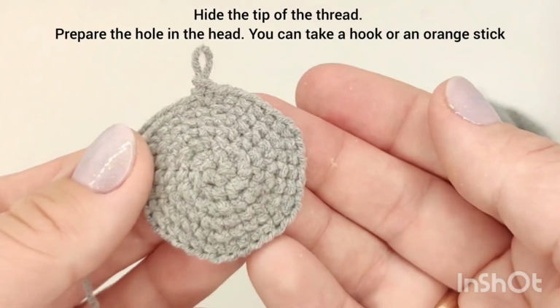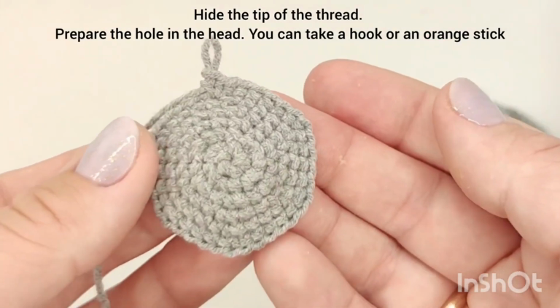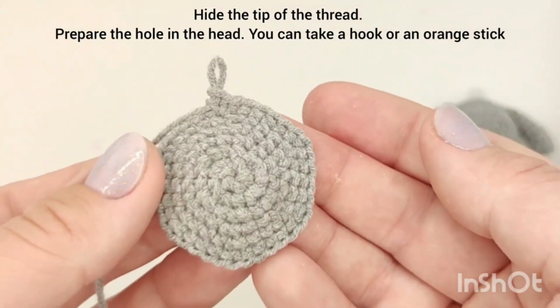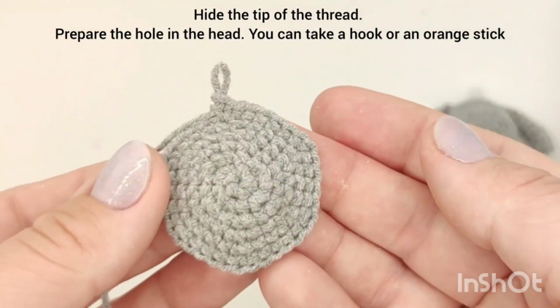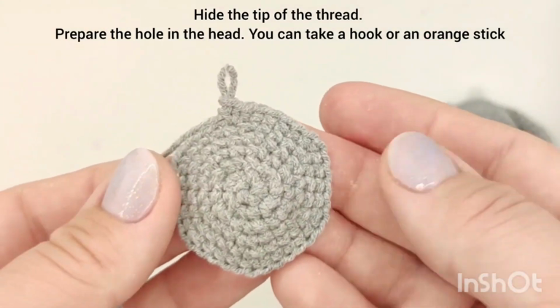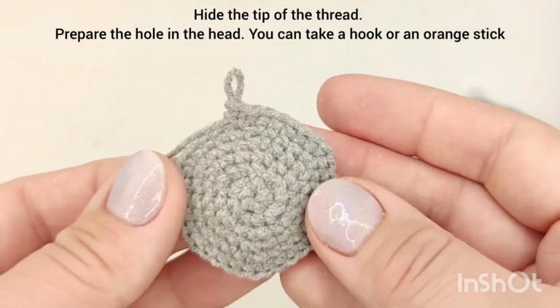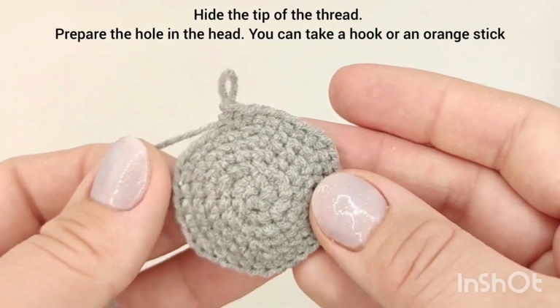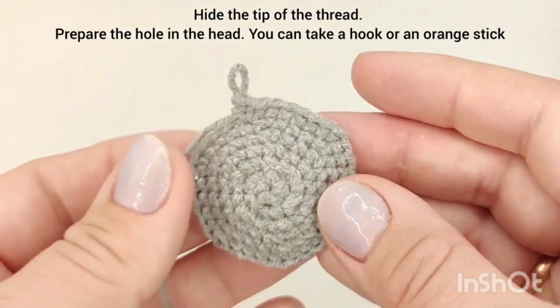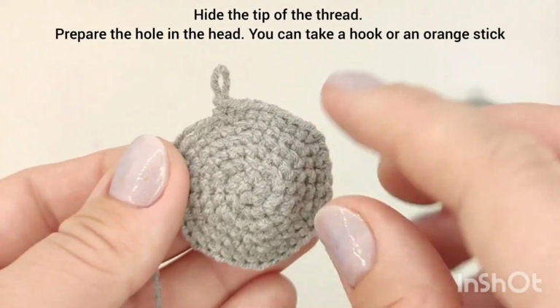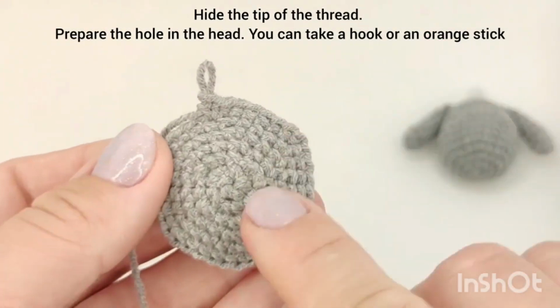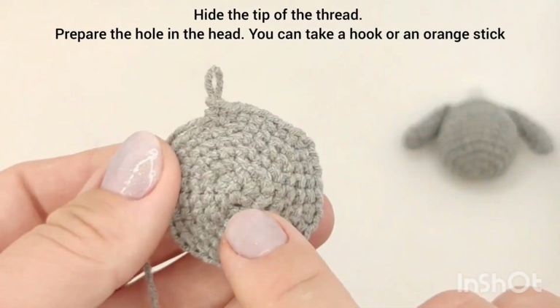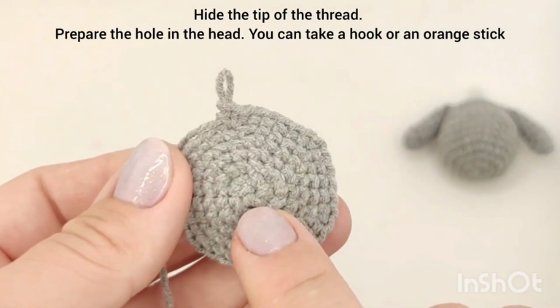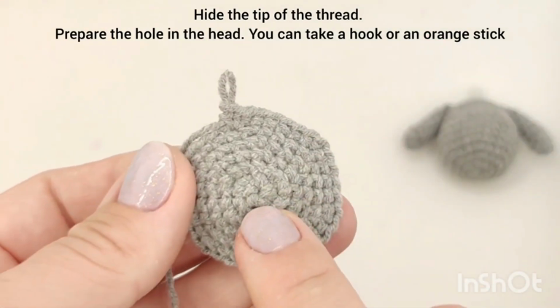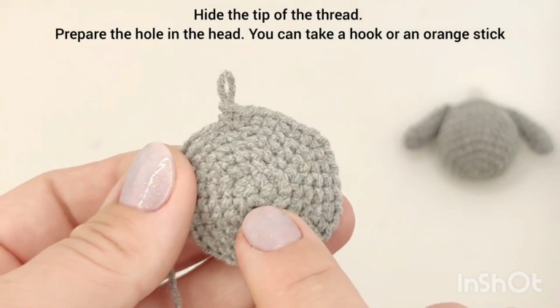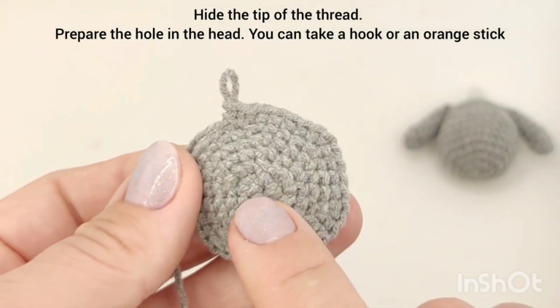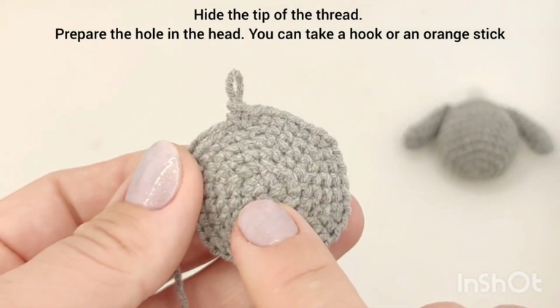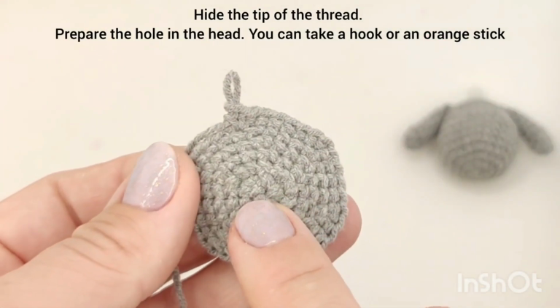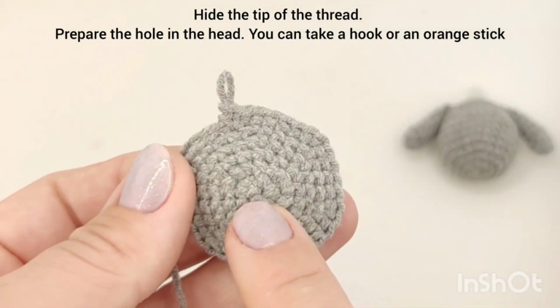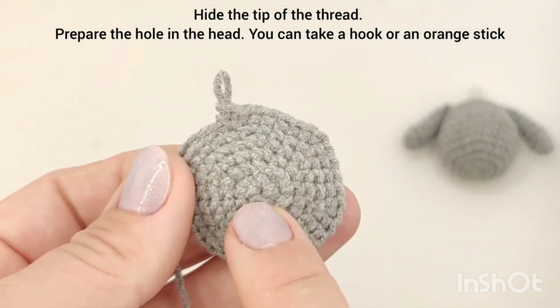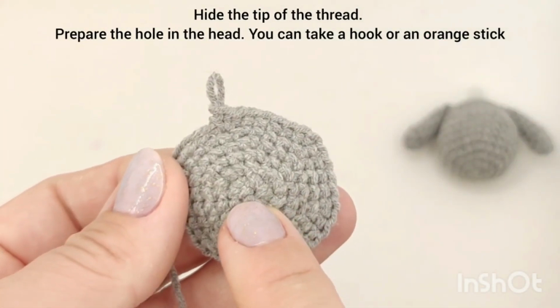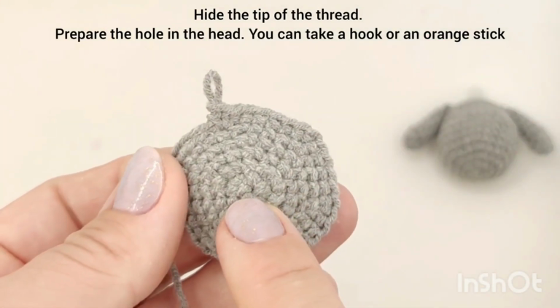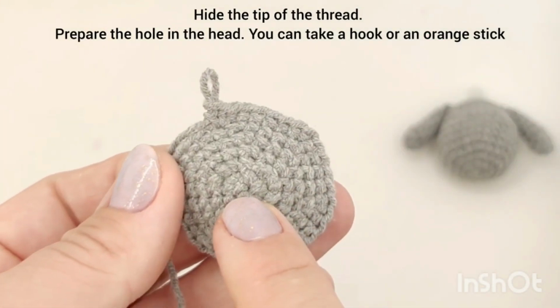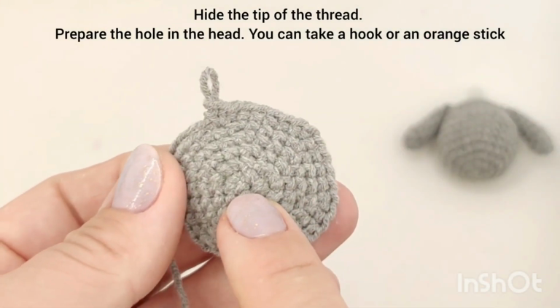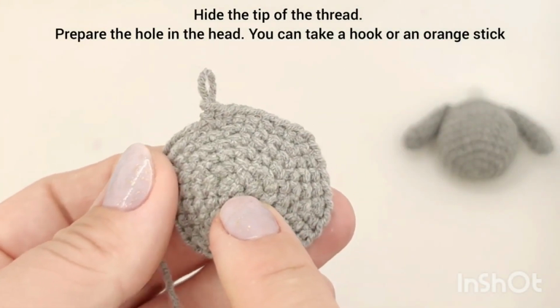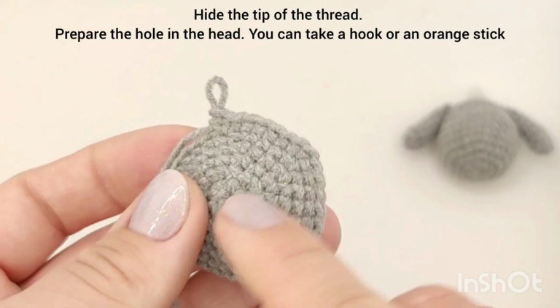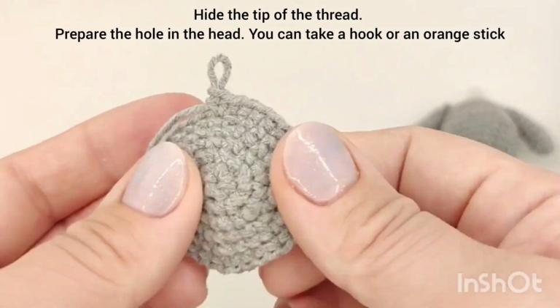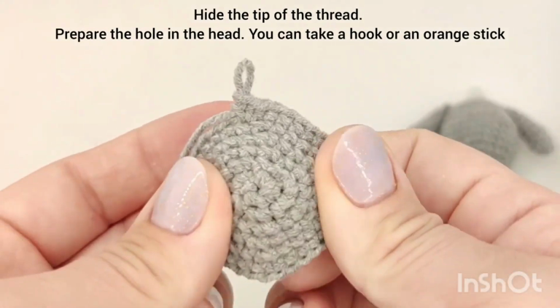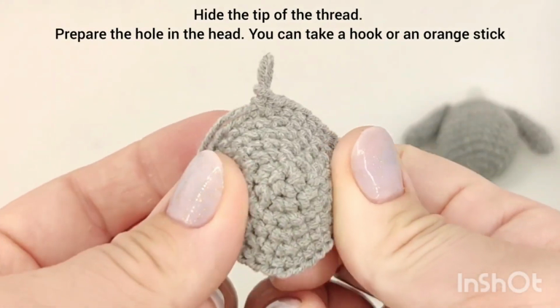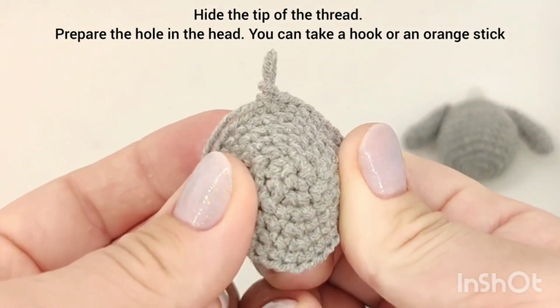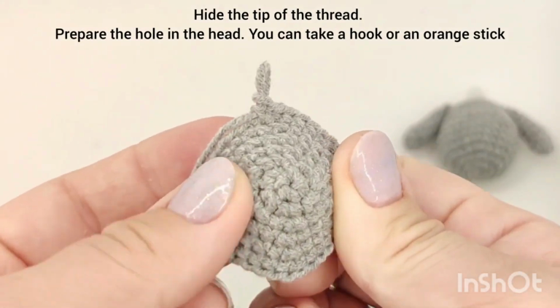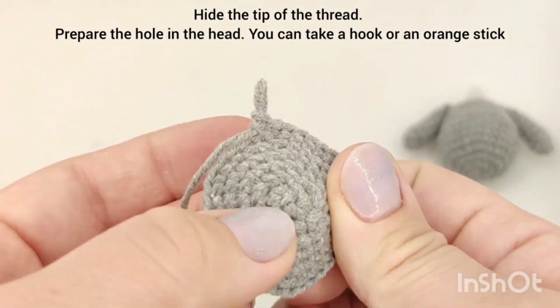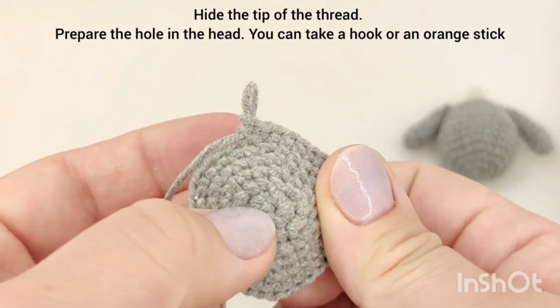Prepare the hole on the head. You can use a hook, a stick, or something else.